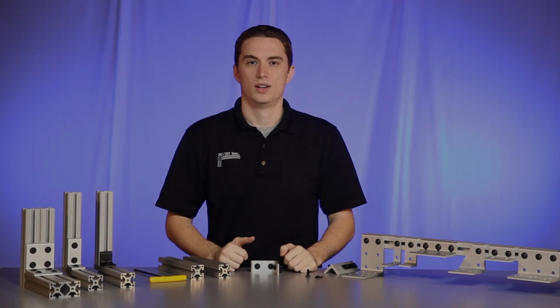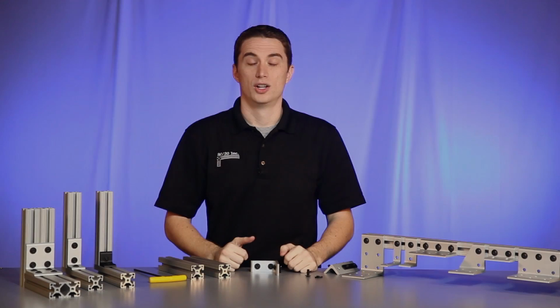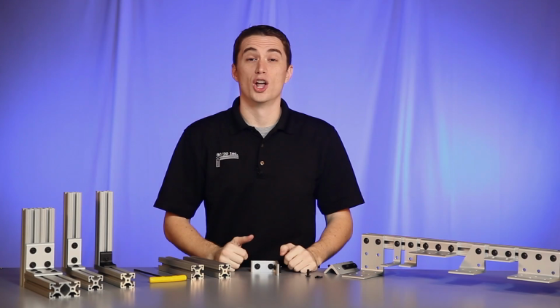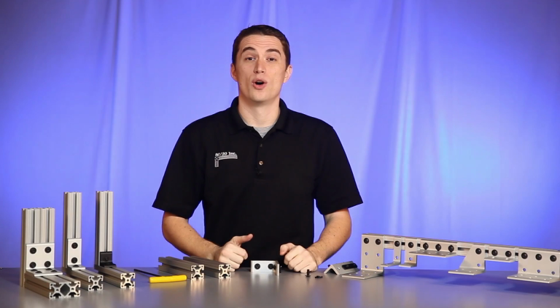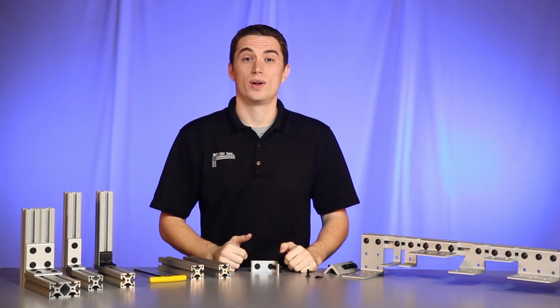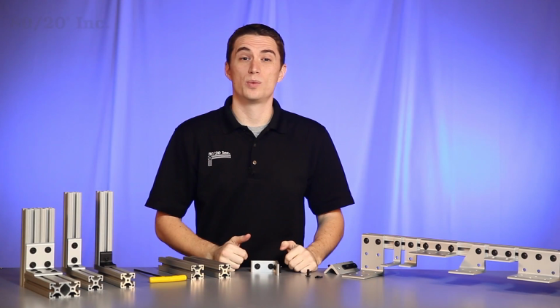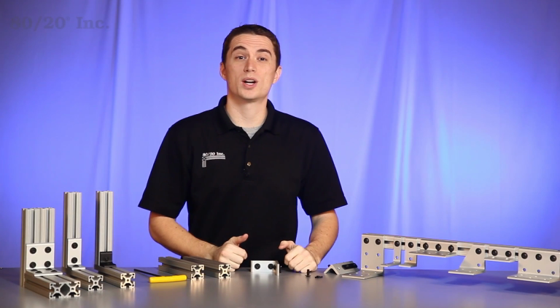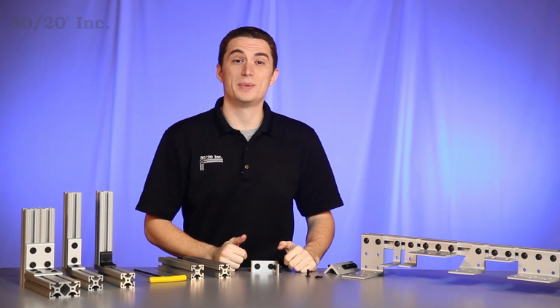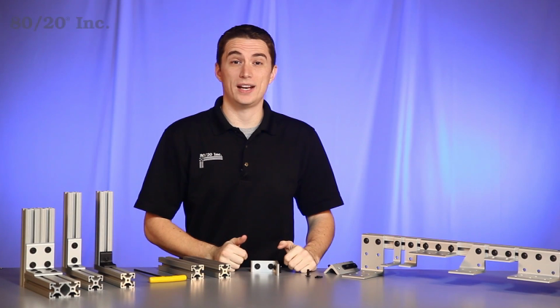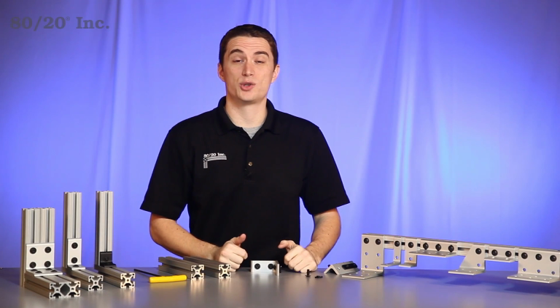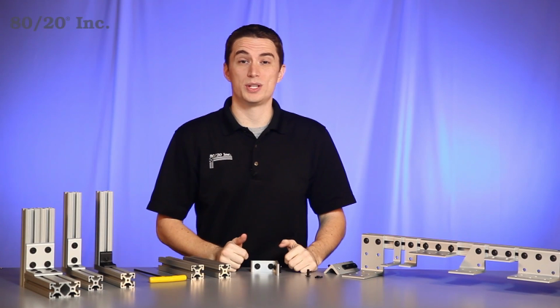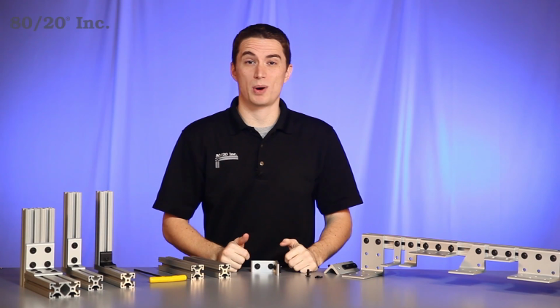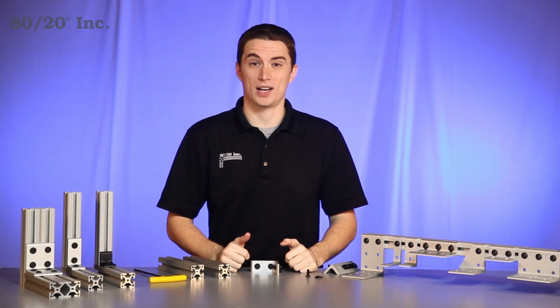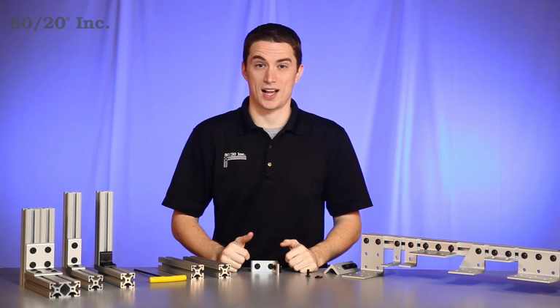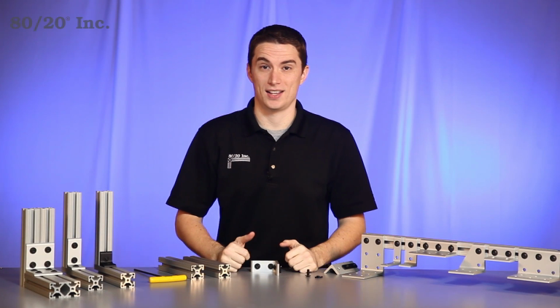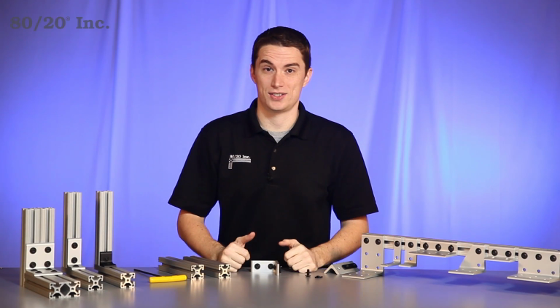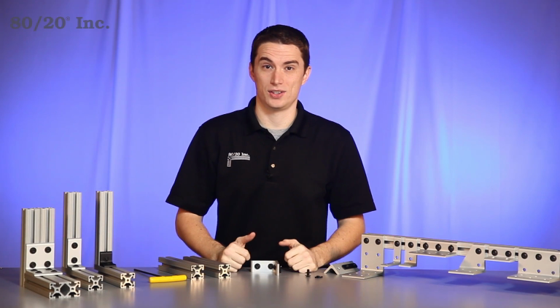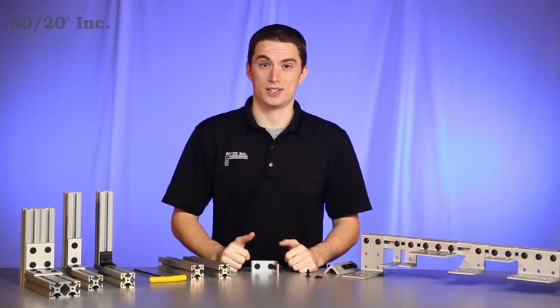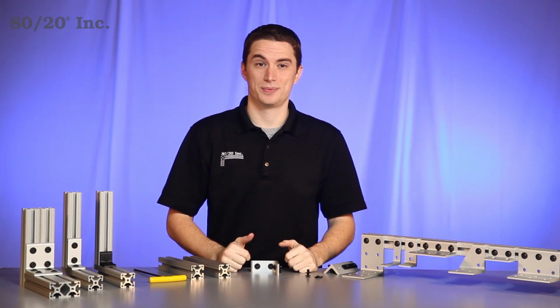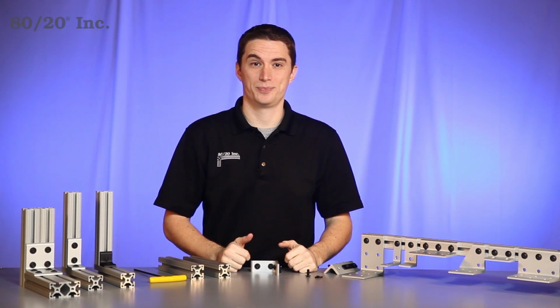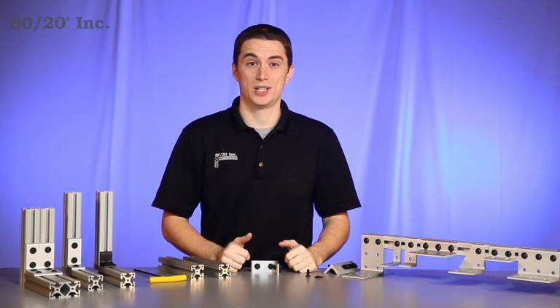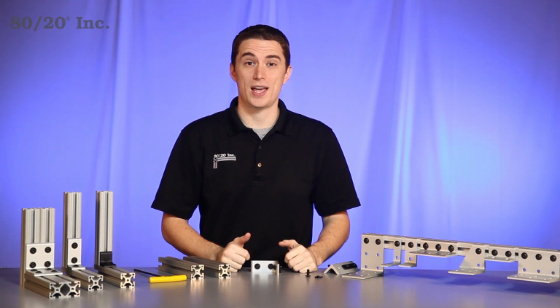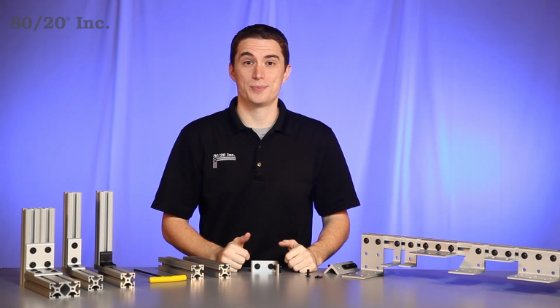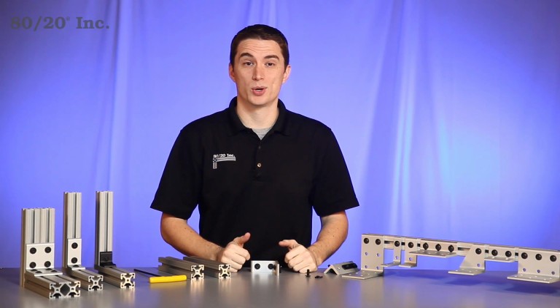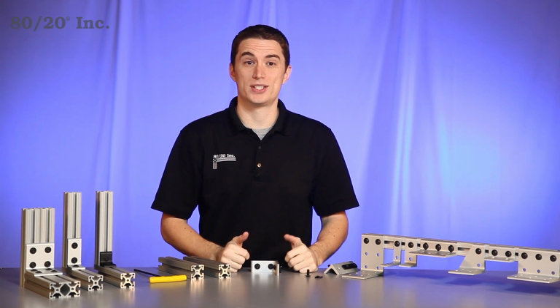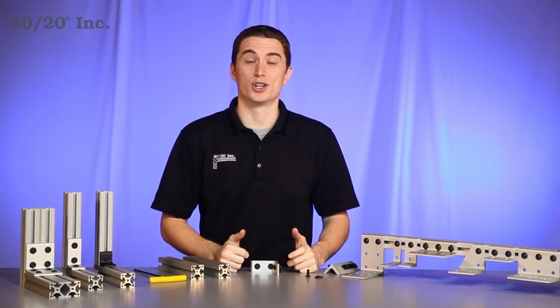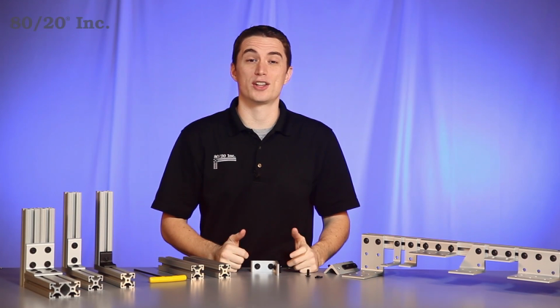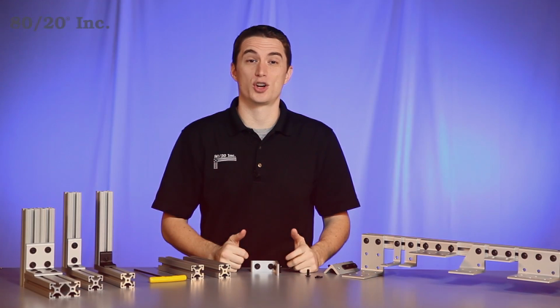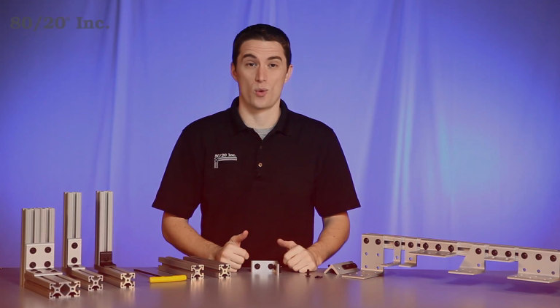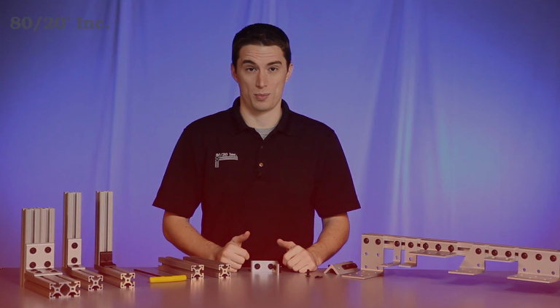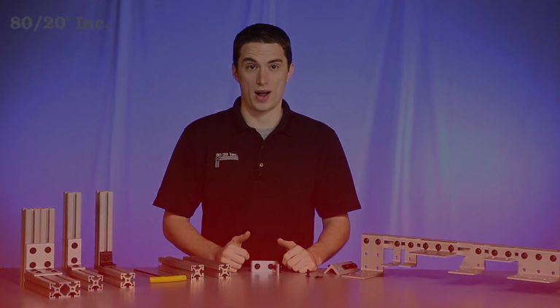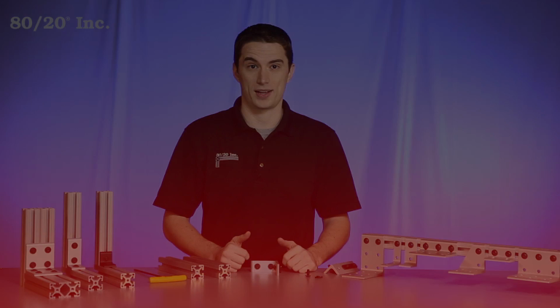Hello, and welcome to 8020's product highlight series. Today, we're going to take a look at the corner bracket.